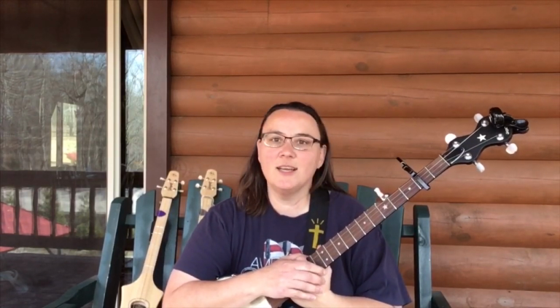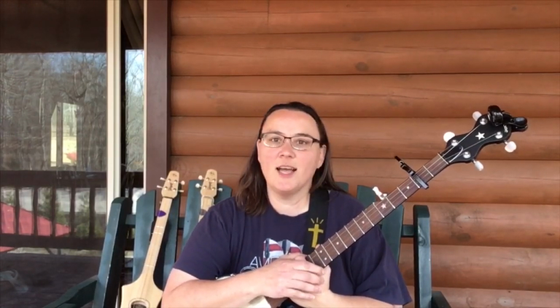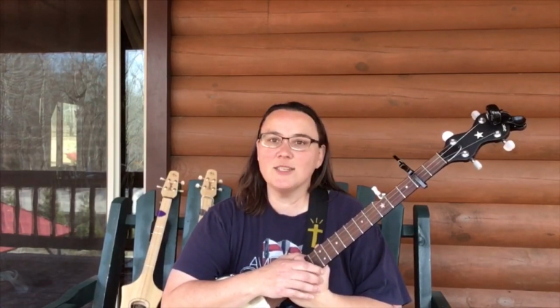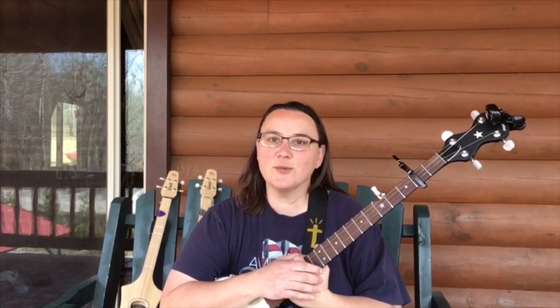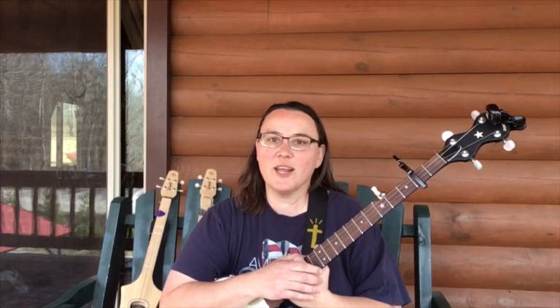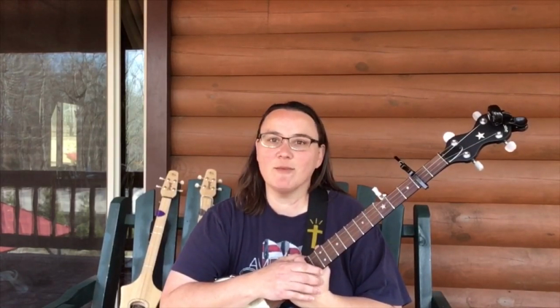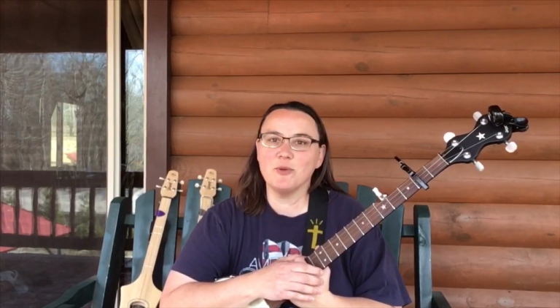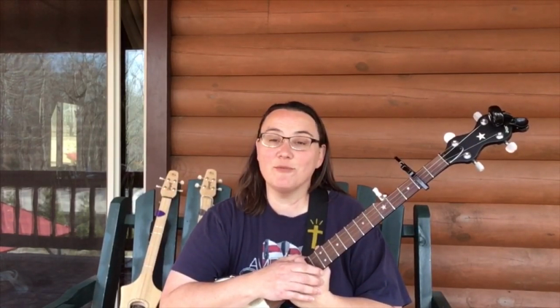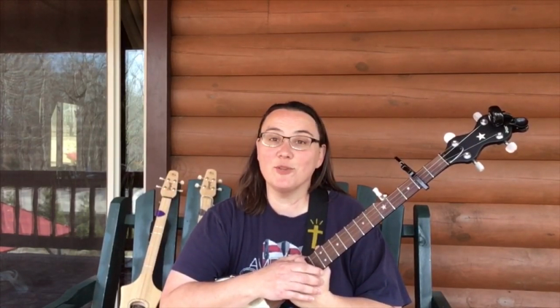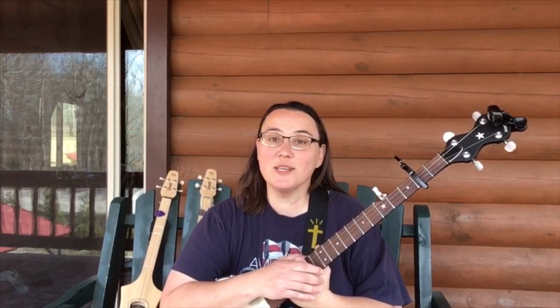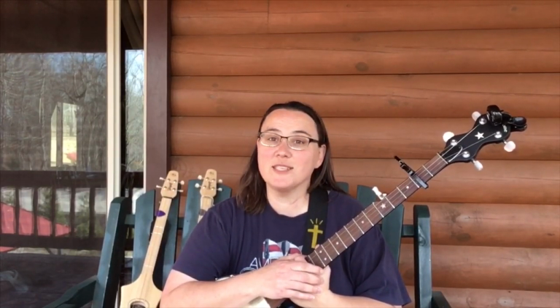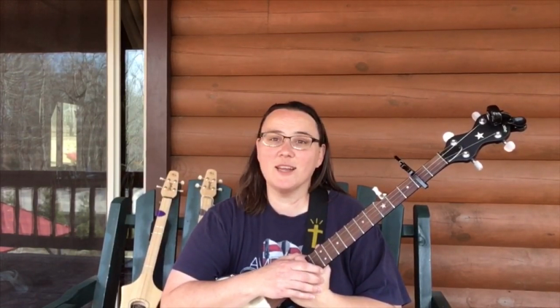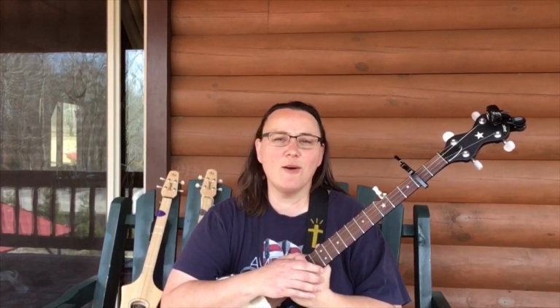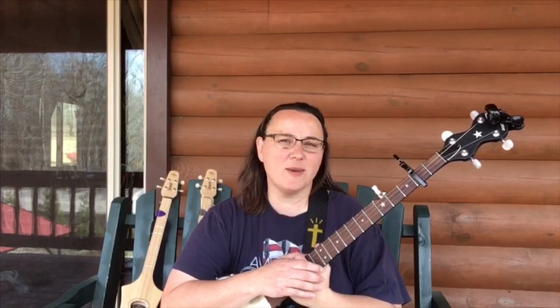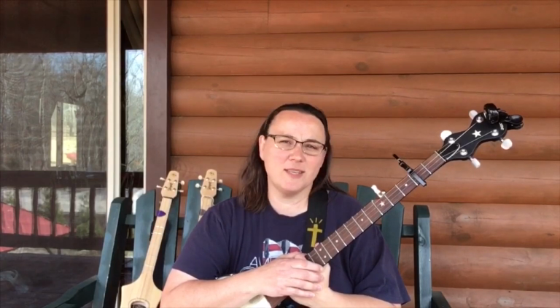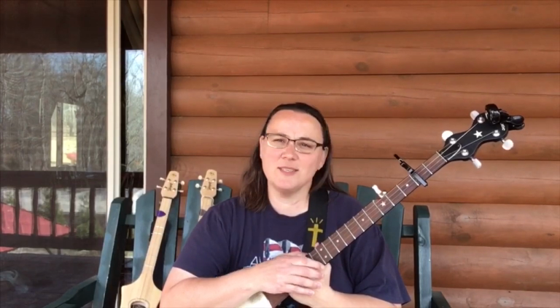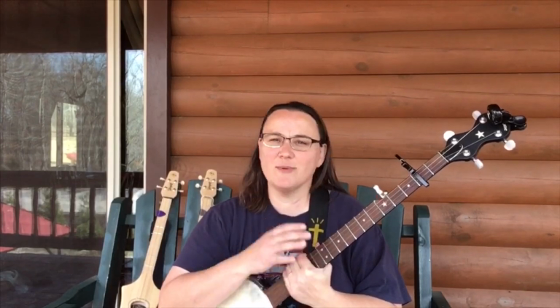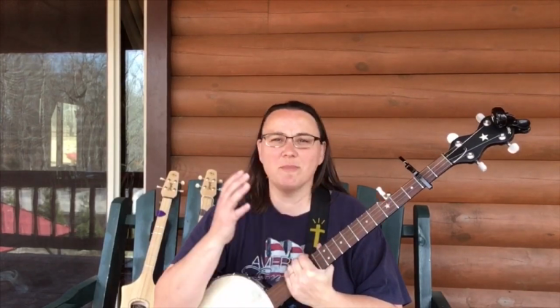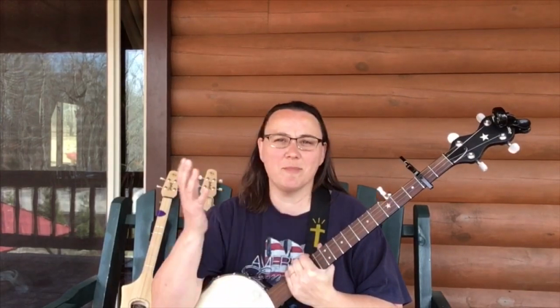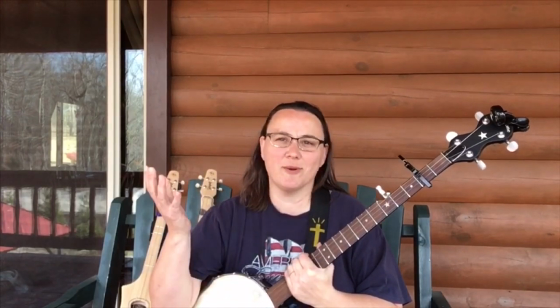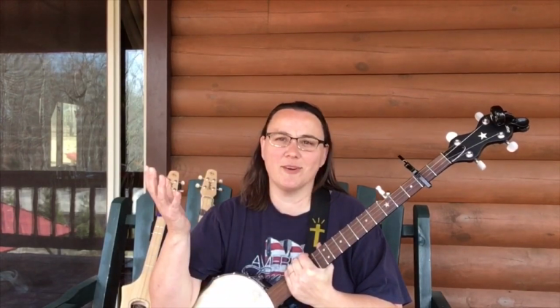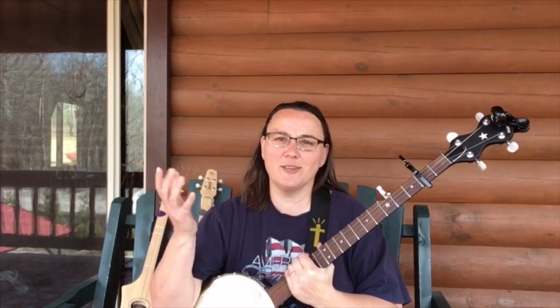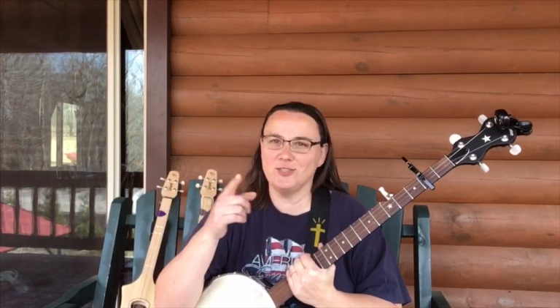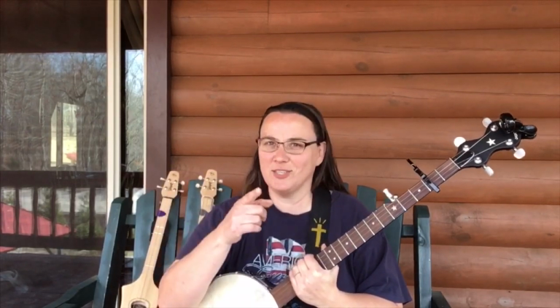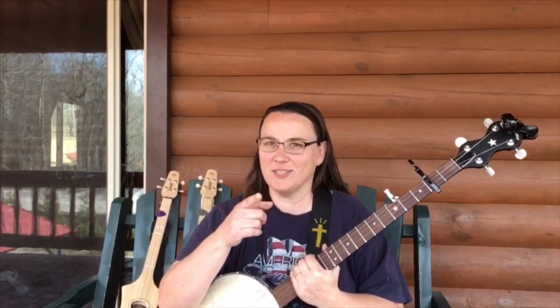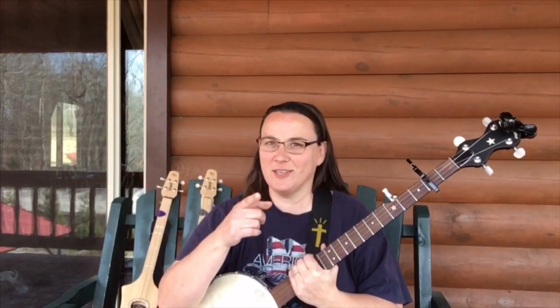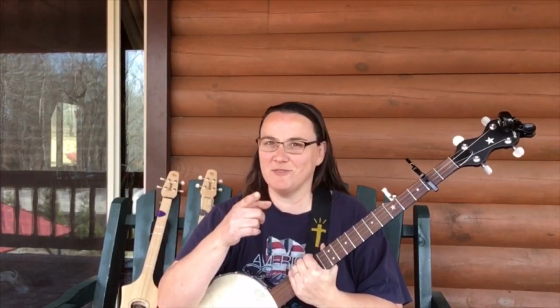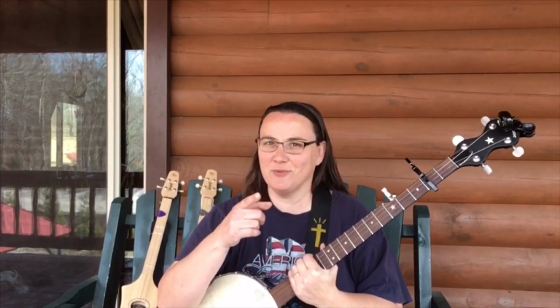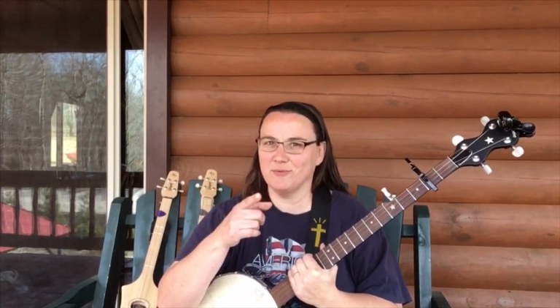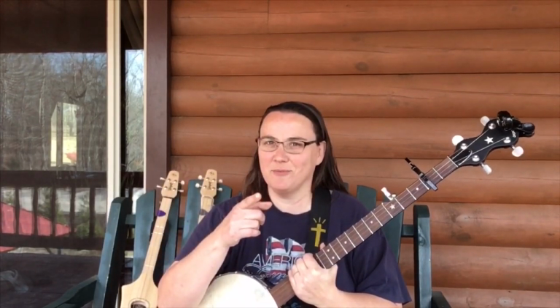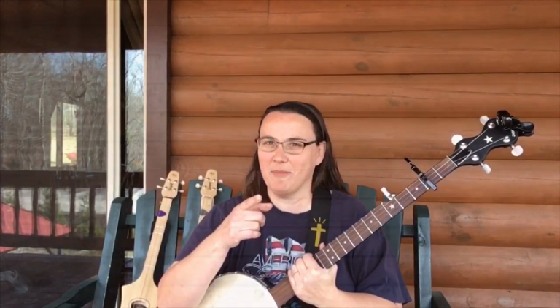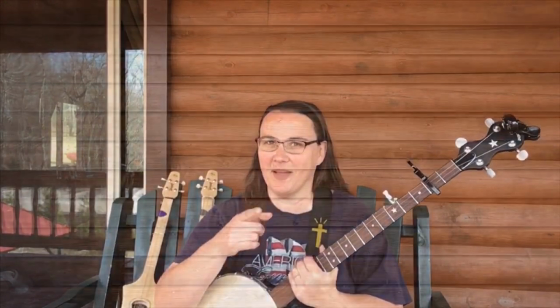I just want you to have a beautiful, glorious day. And always remember, Jesus loves you. Bye-bye.